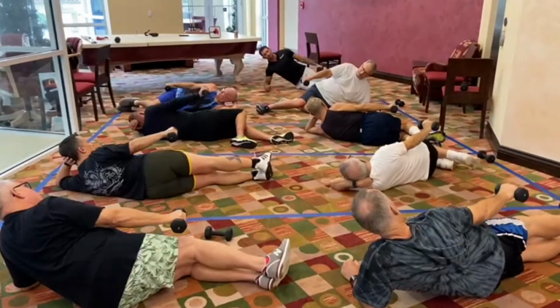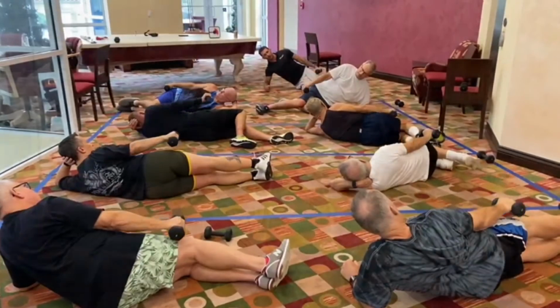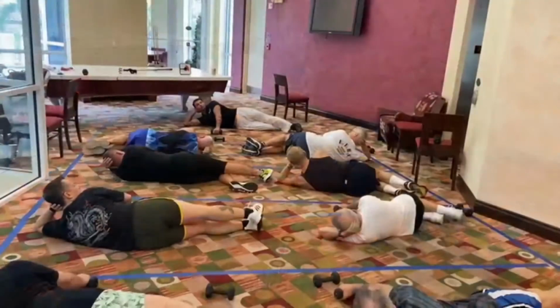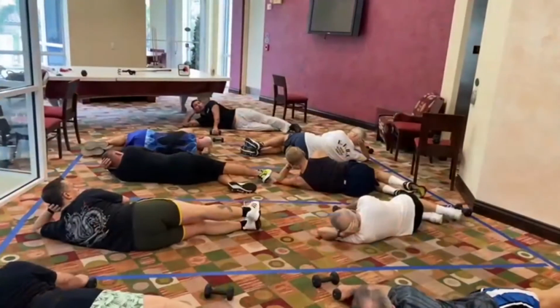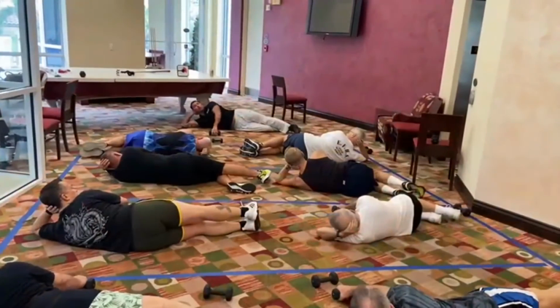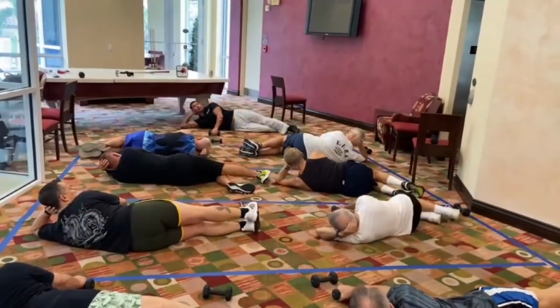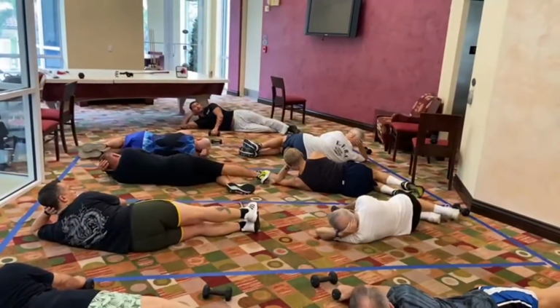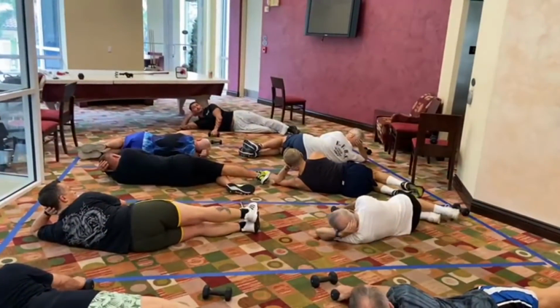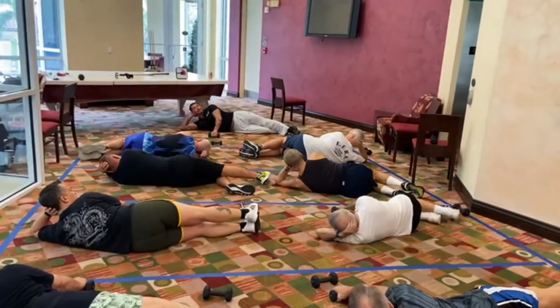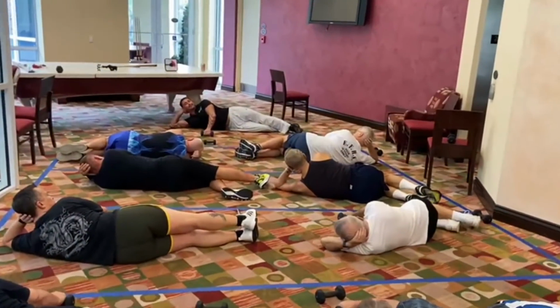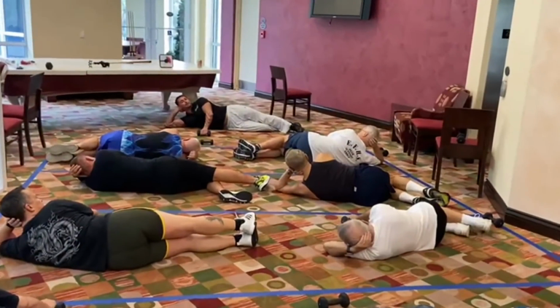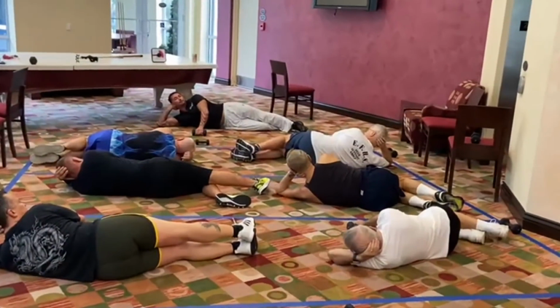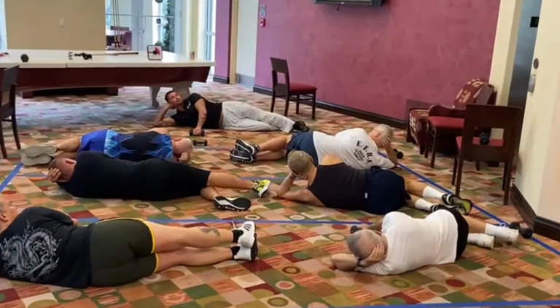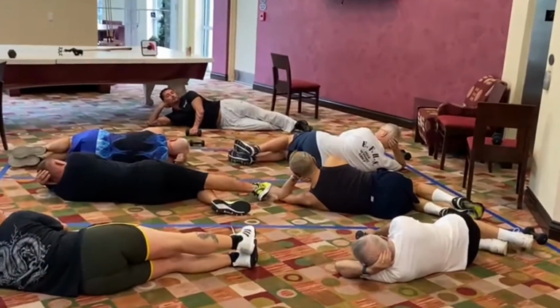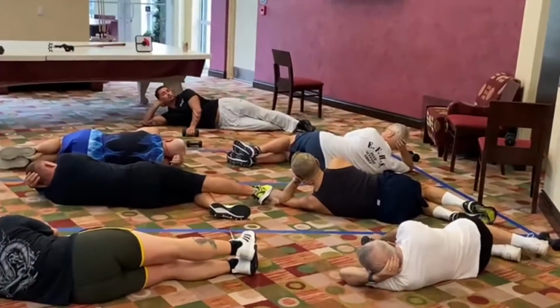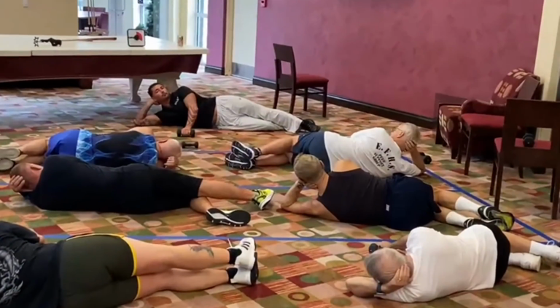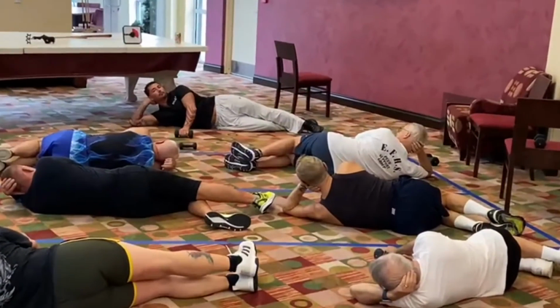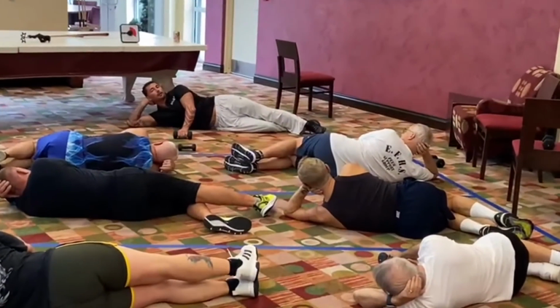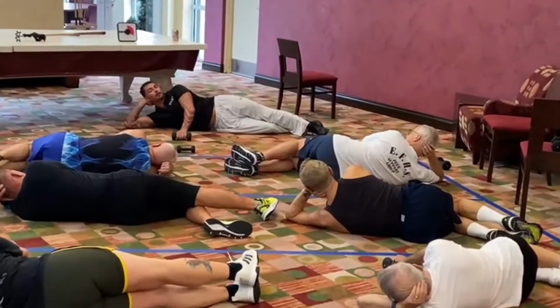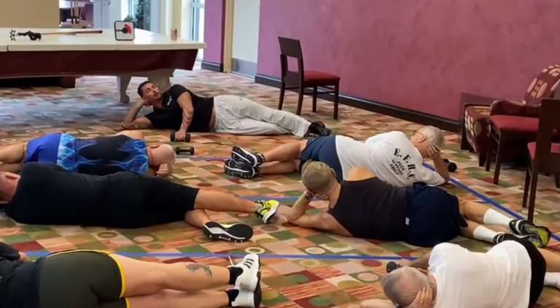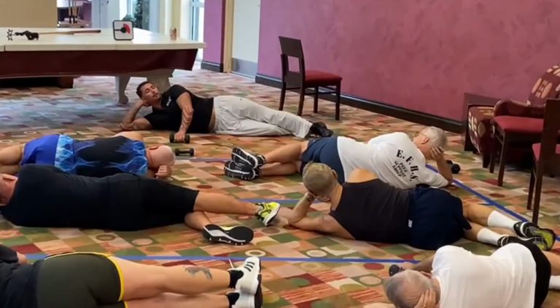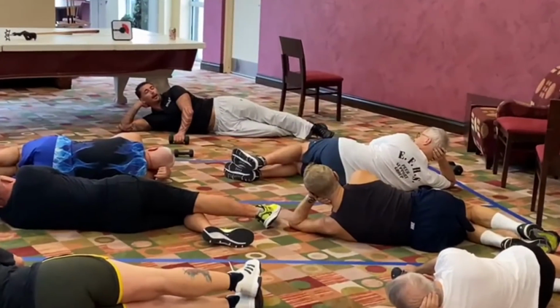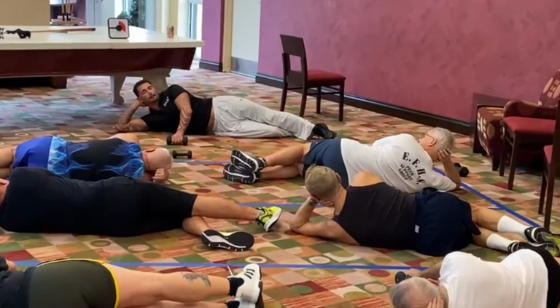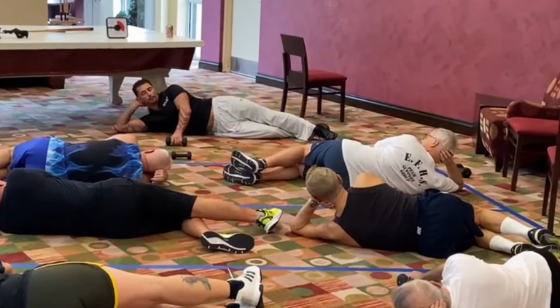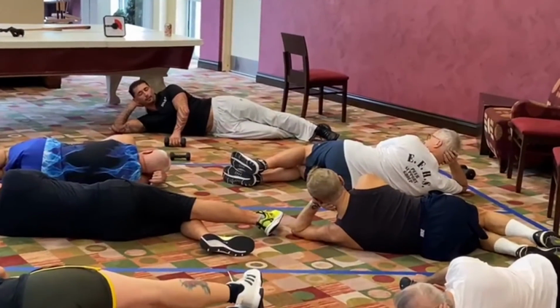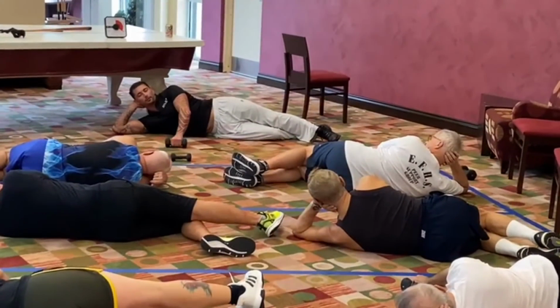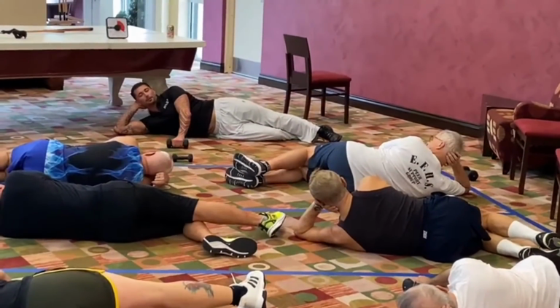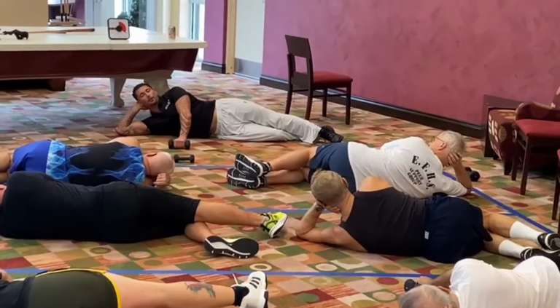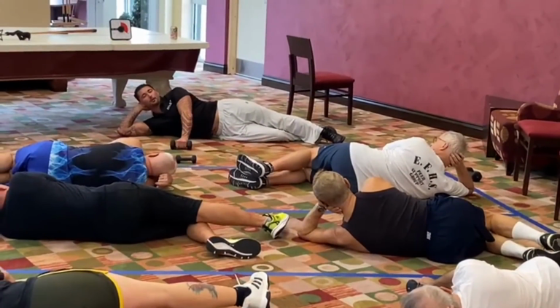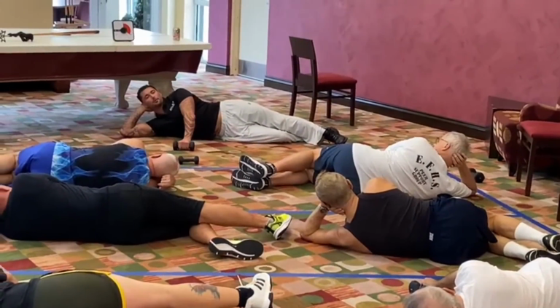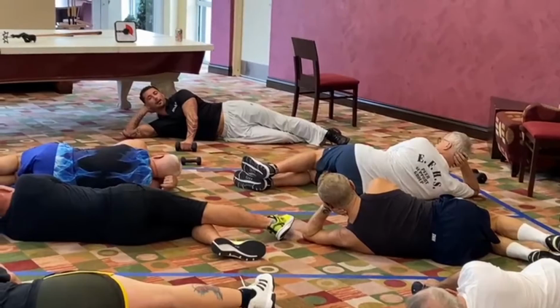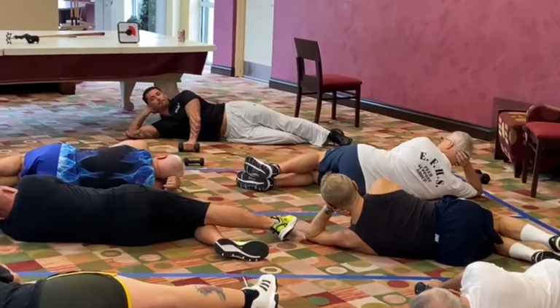What muscle is this? Here we go — straight up.